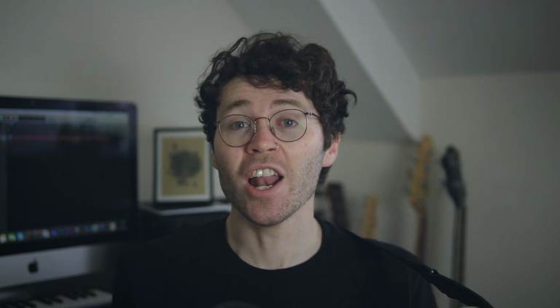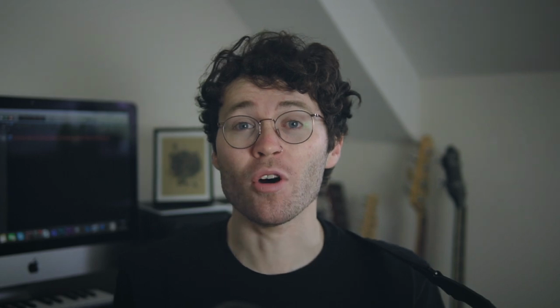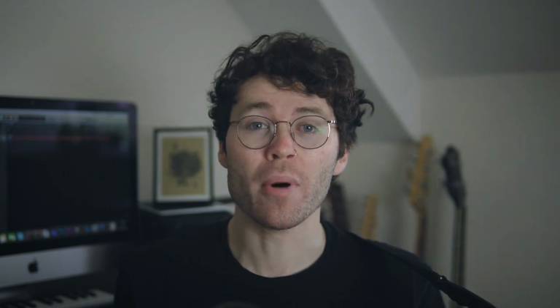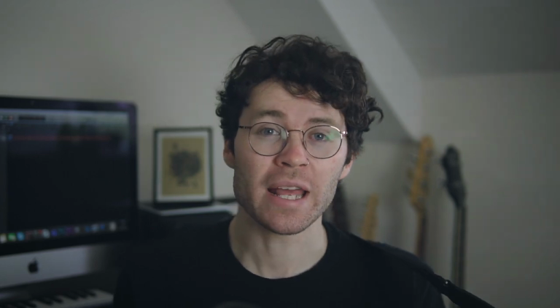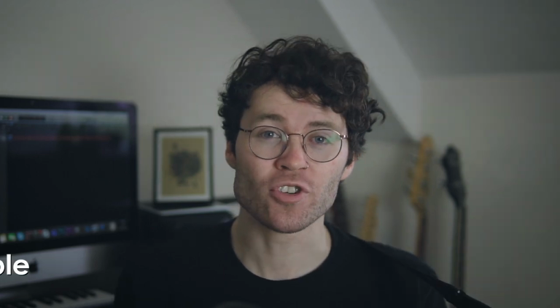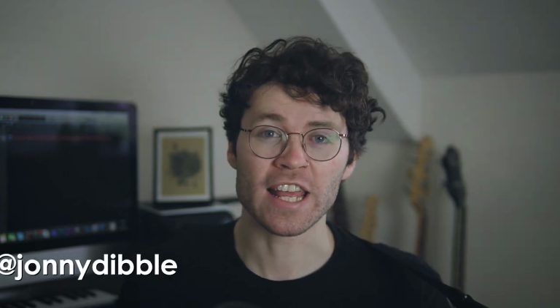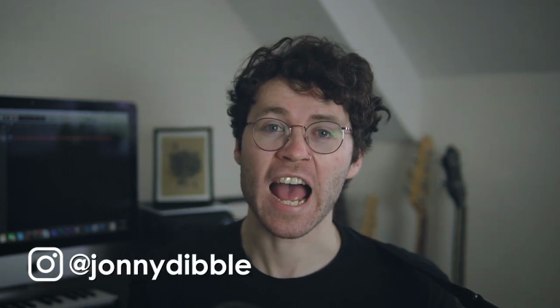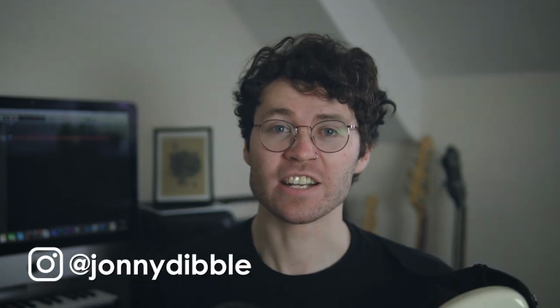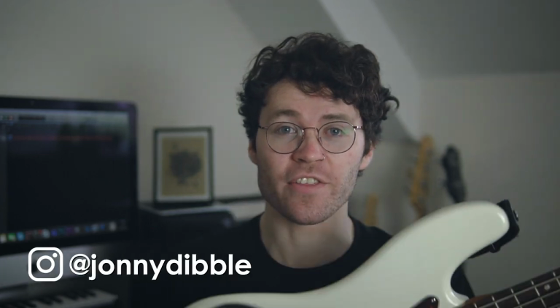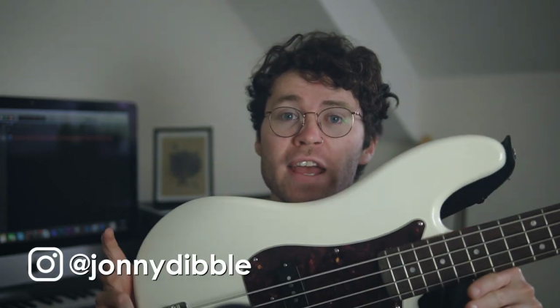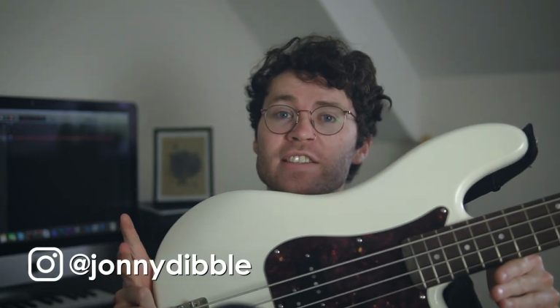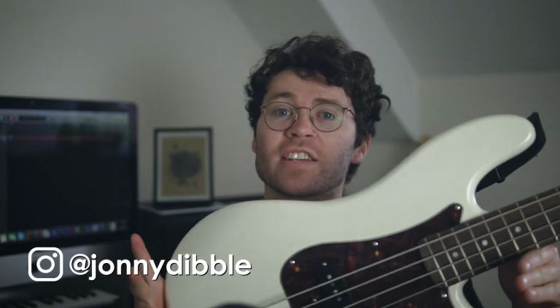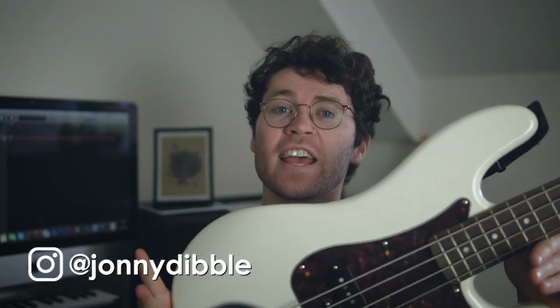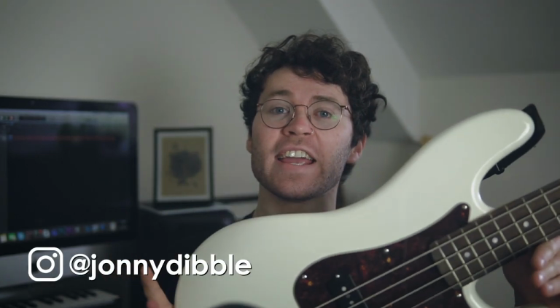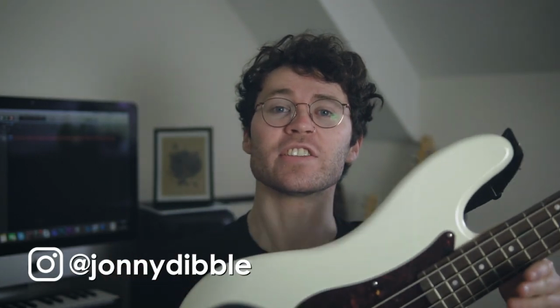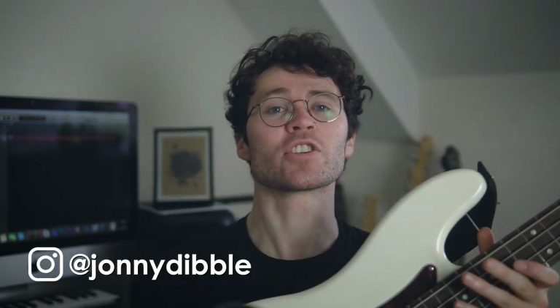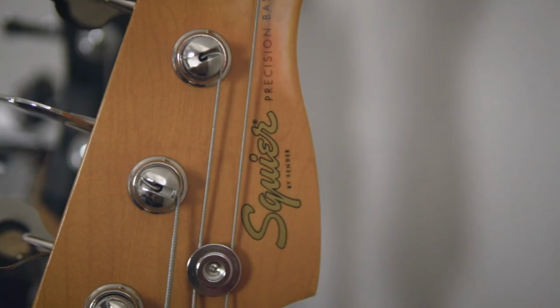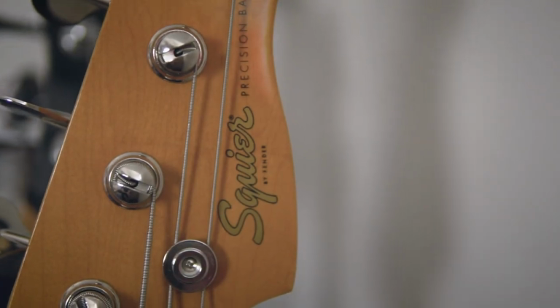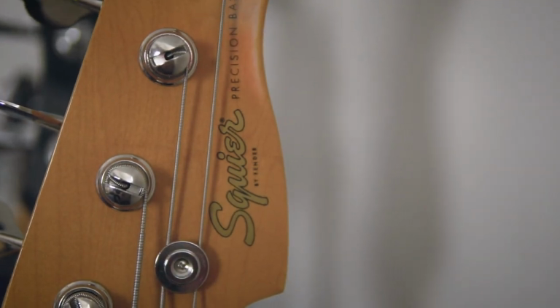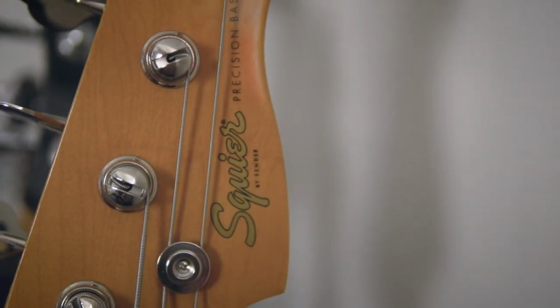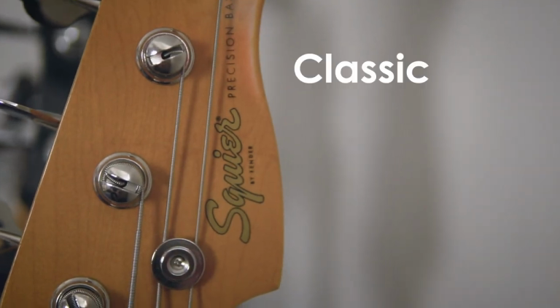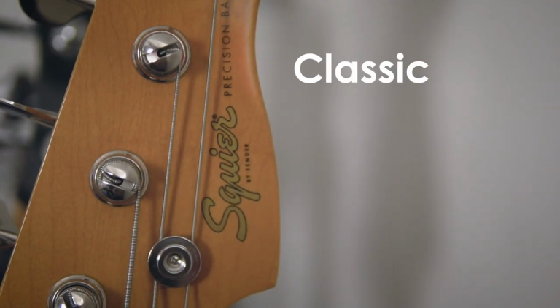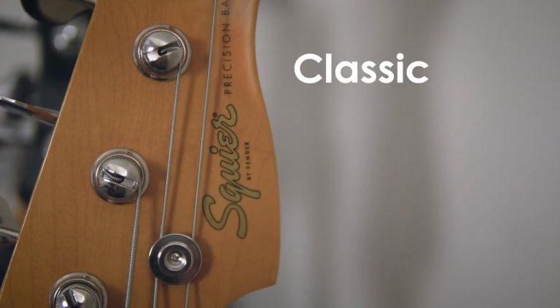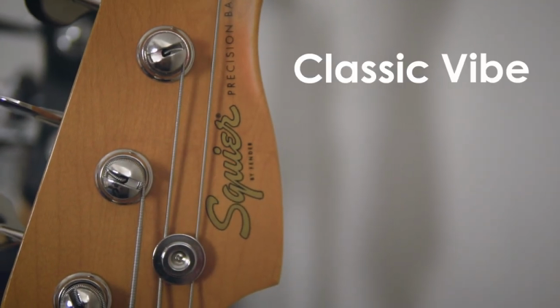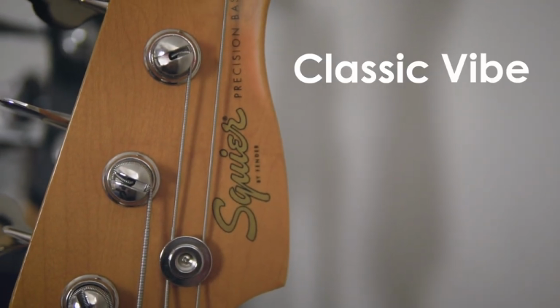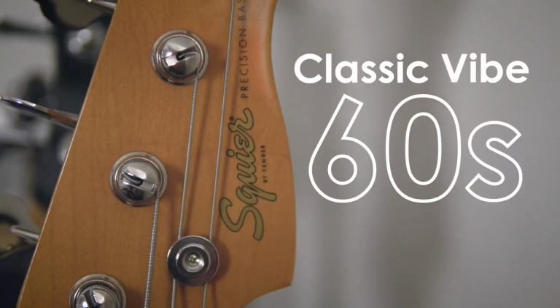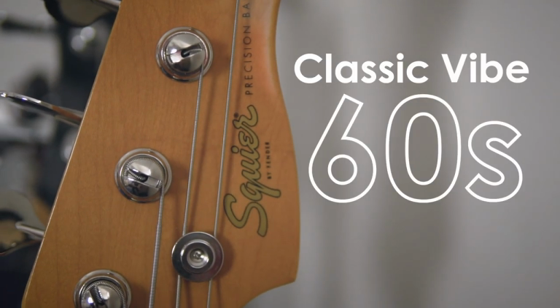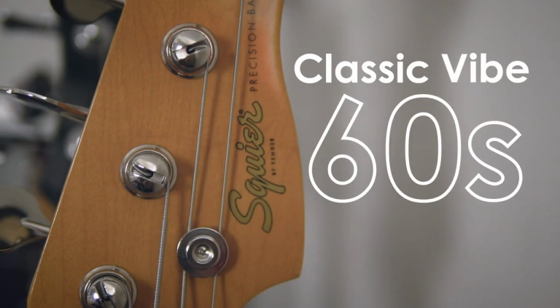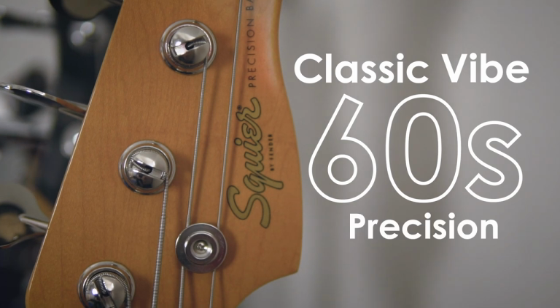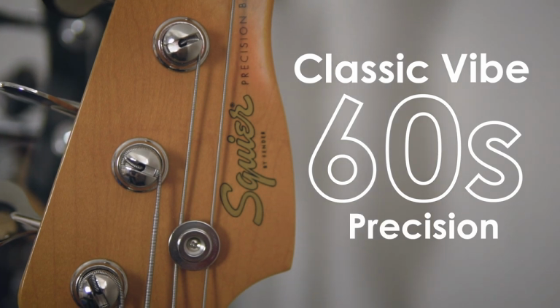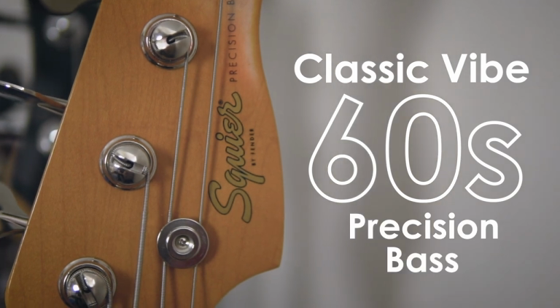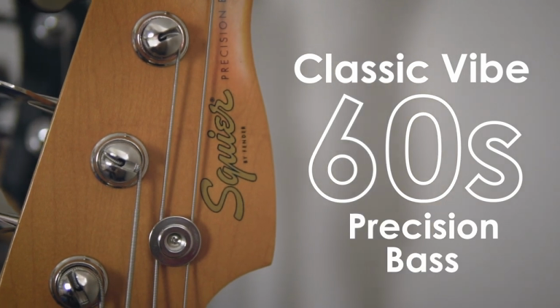Hello, my name's Johnny and this is the Squier Classic Vibe 60s Precision Bass.